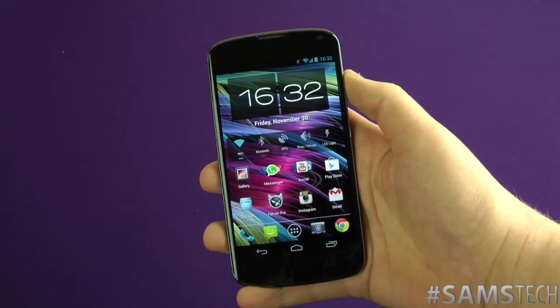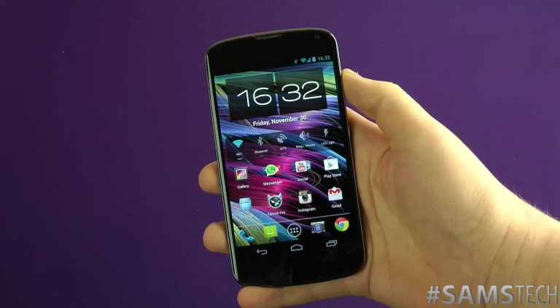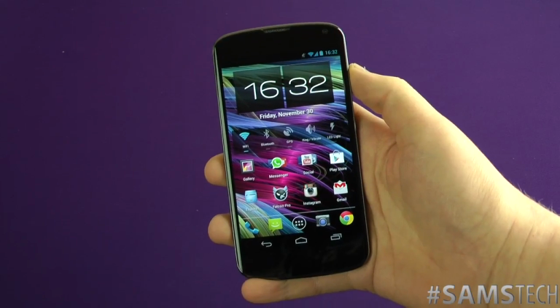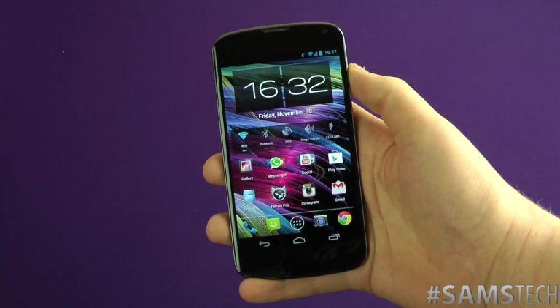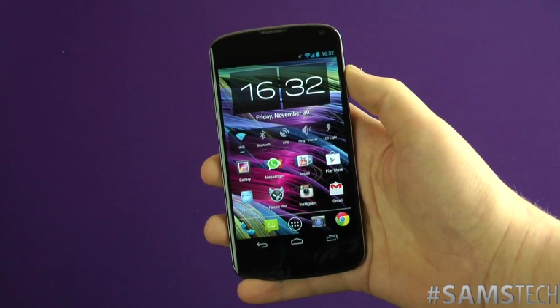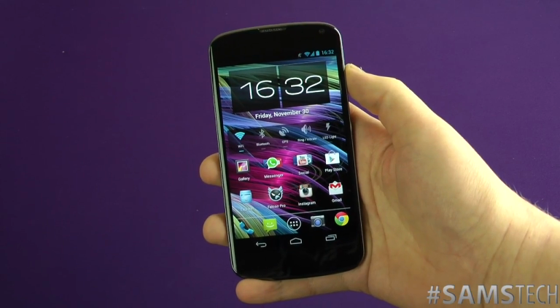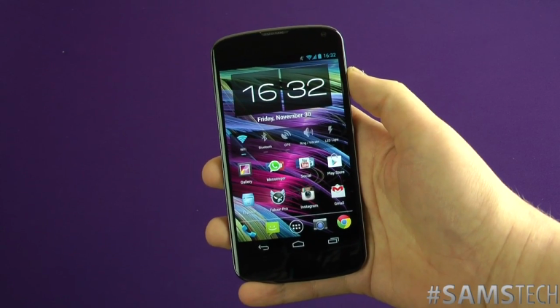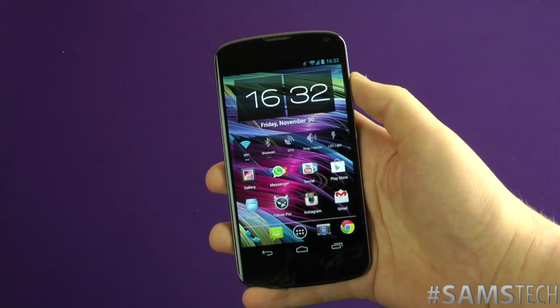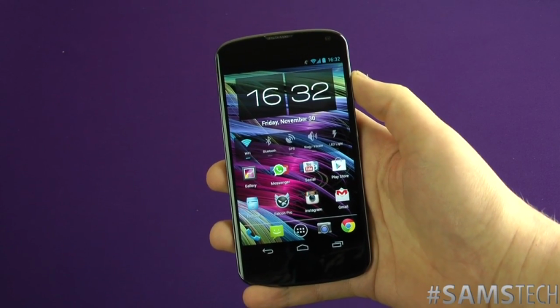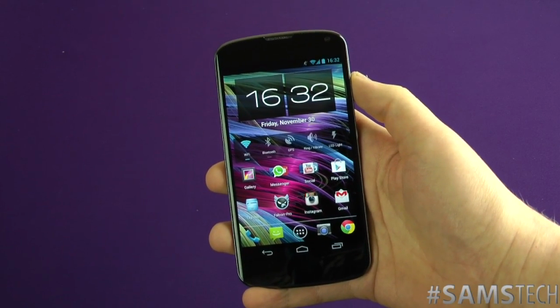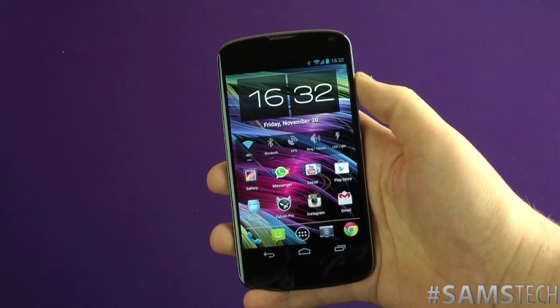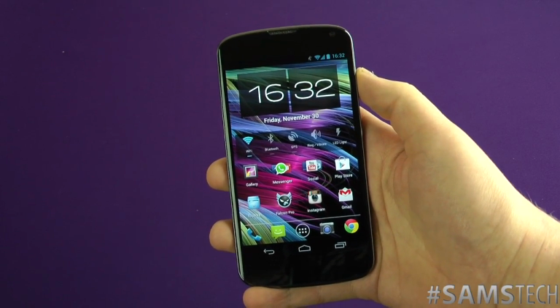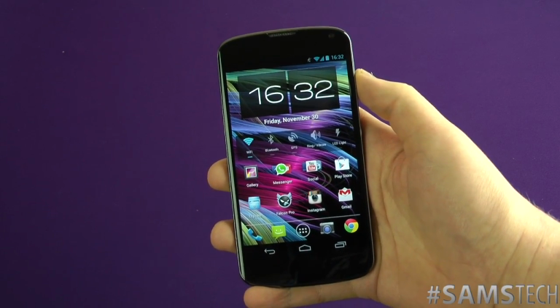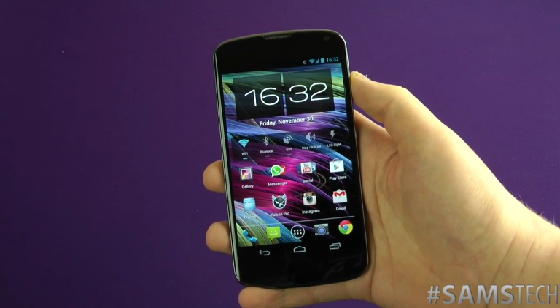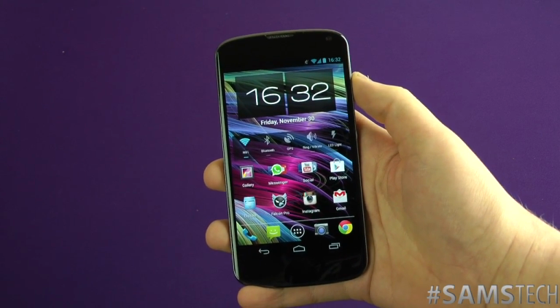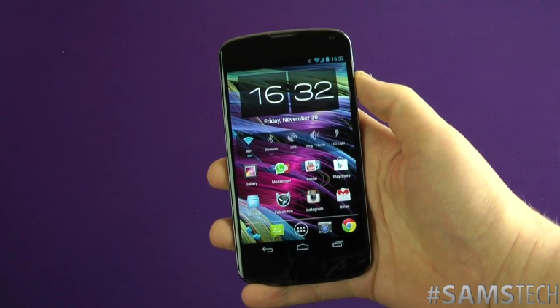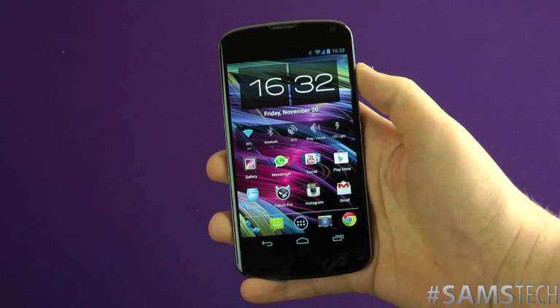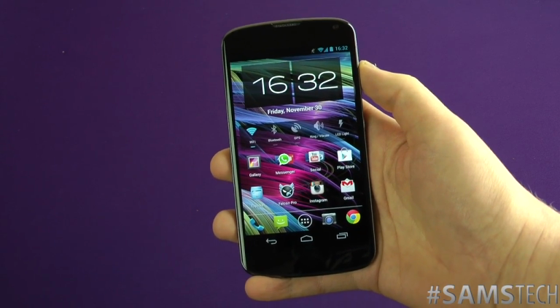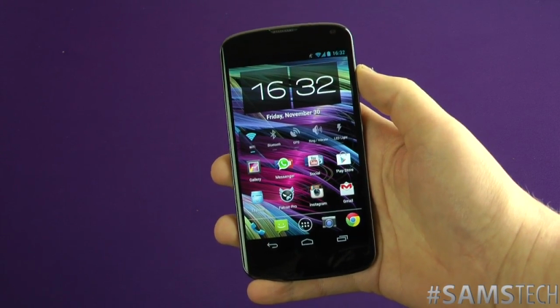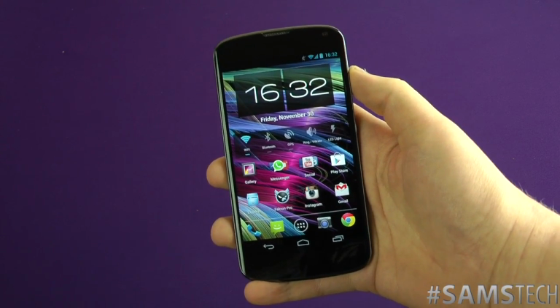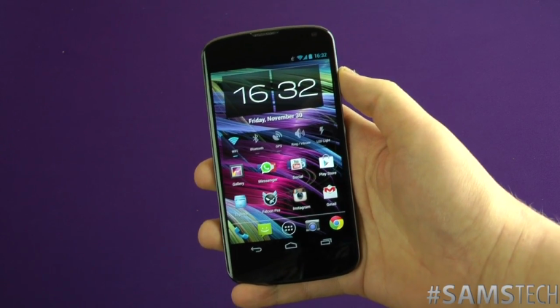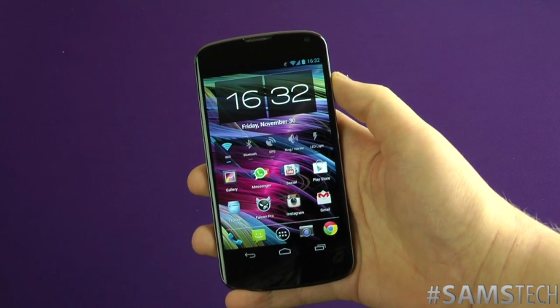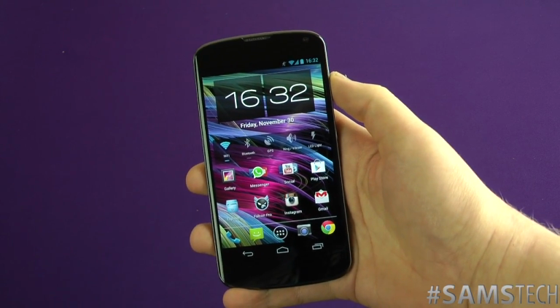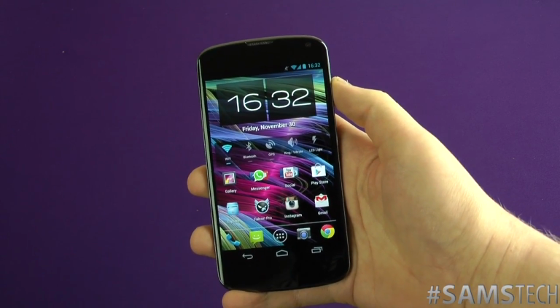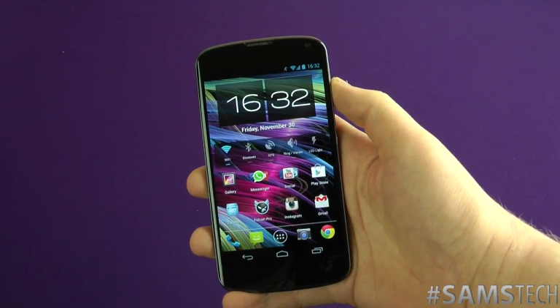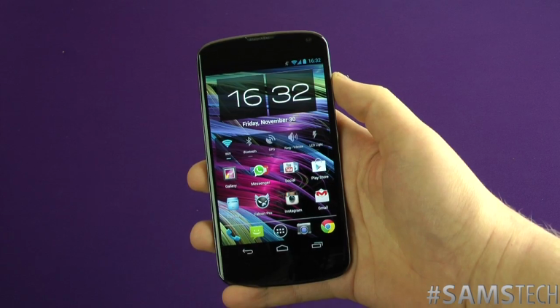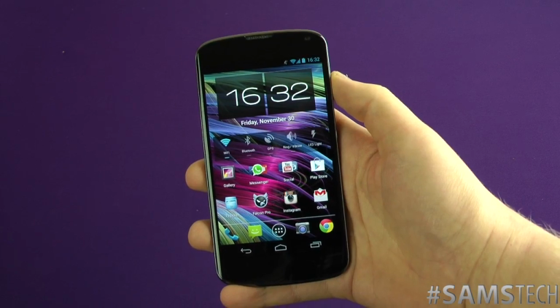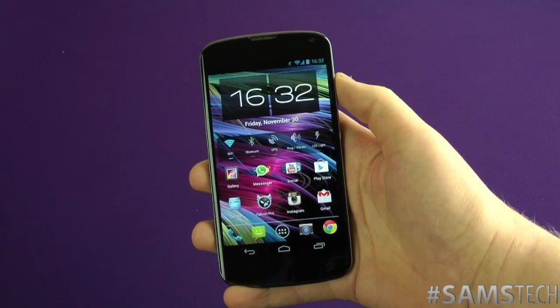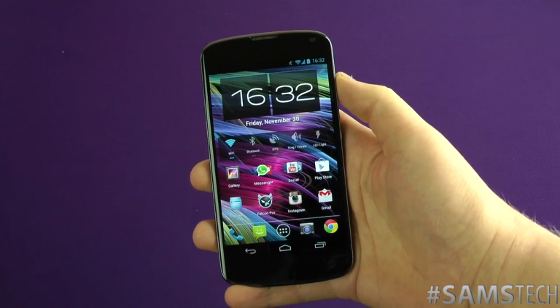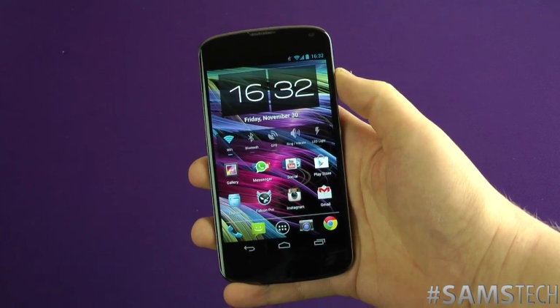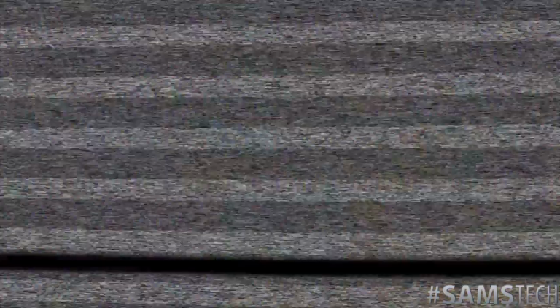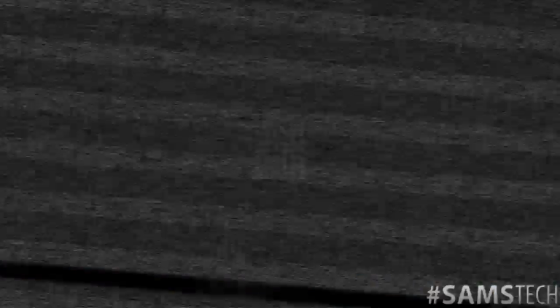Hey everybody, it's Sam back once again and today we're going to show you how to do a screenshot on Android for Ice Cream Sandwich and above. So let's get into it.